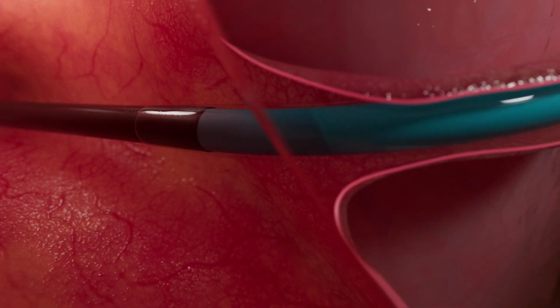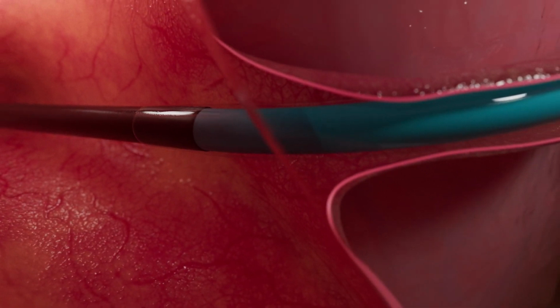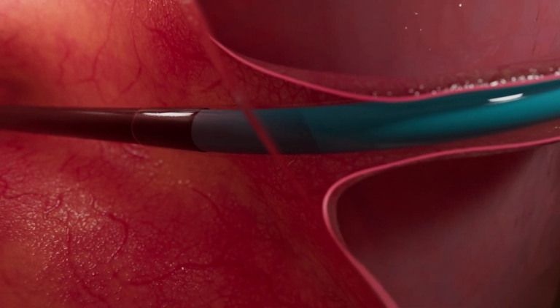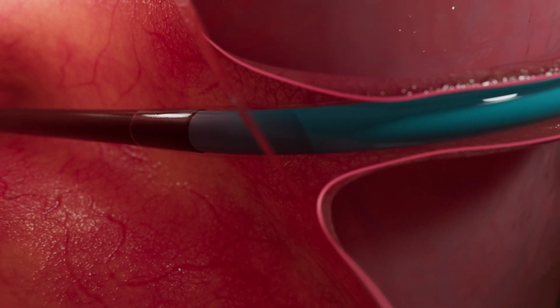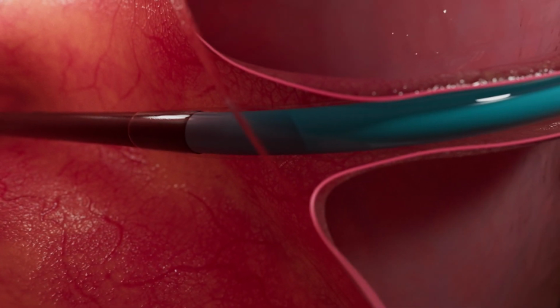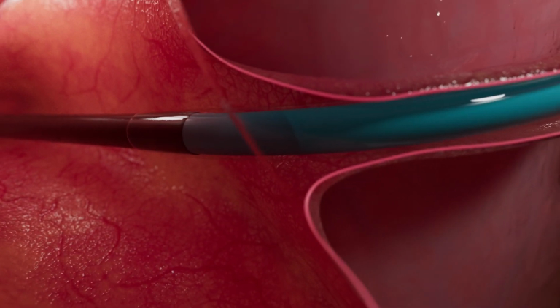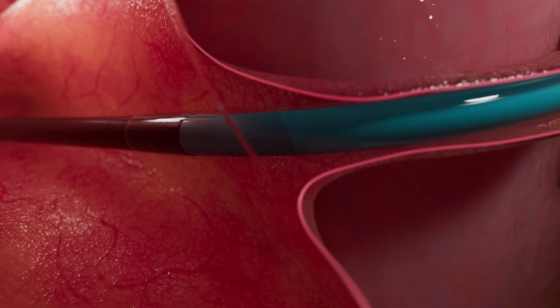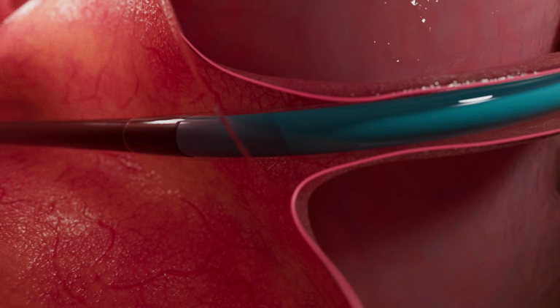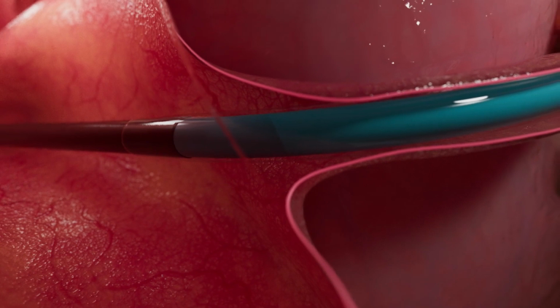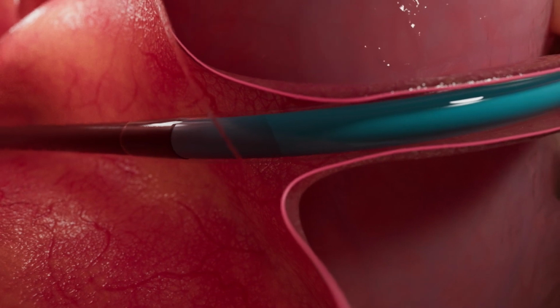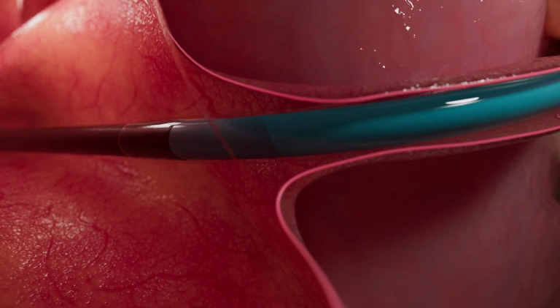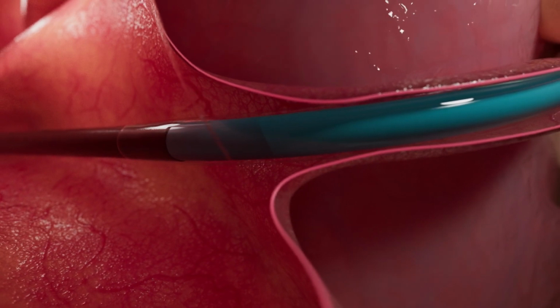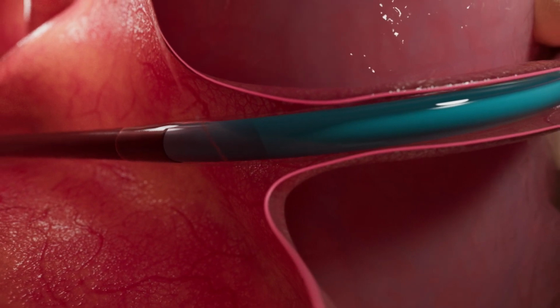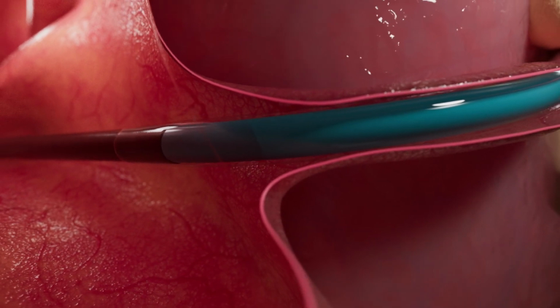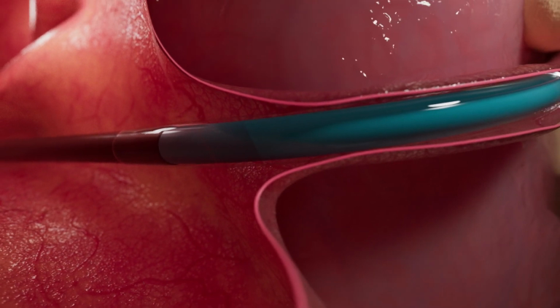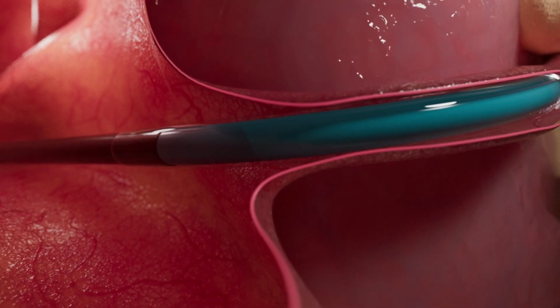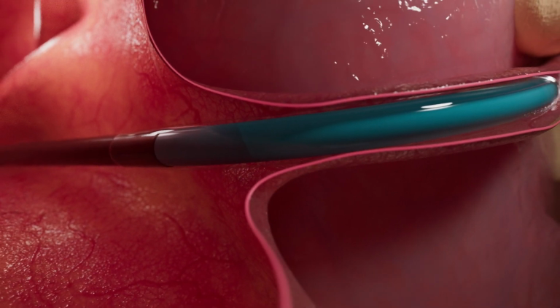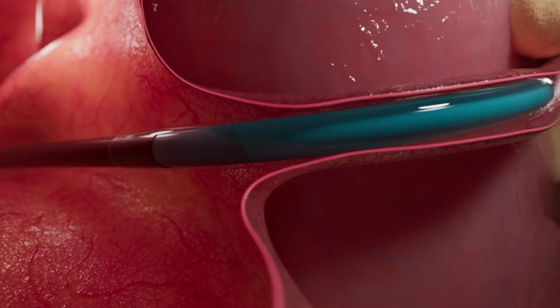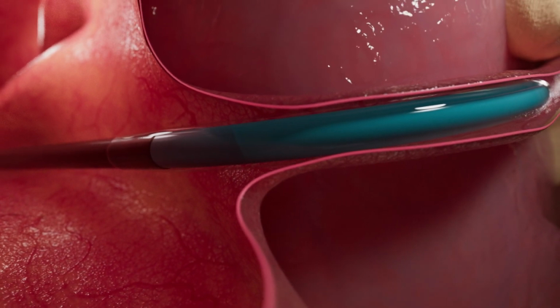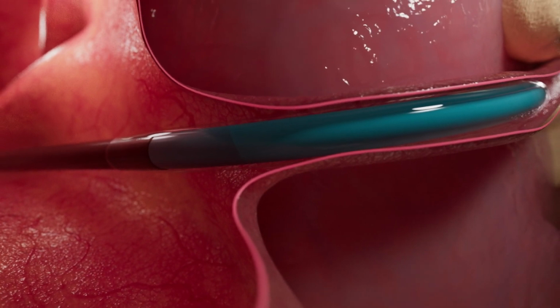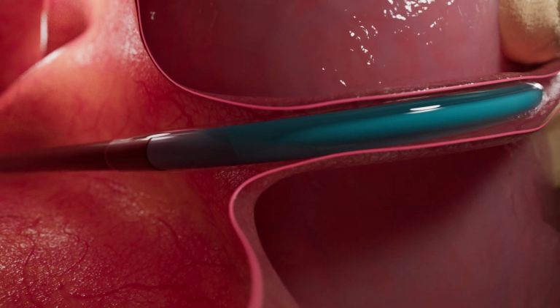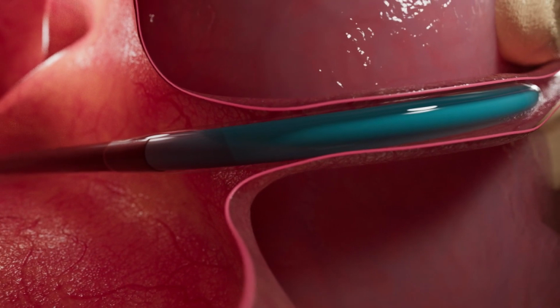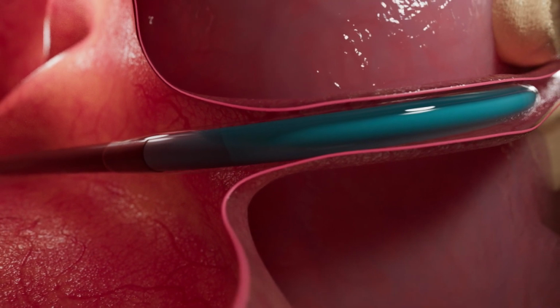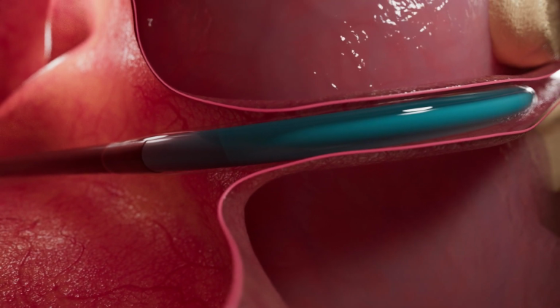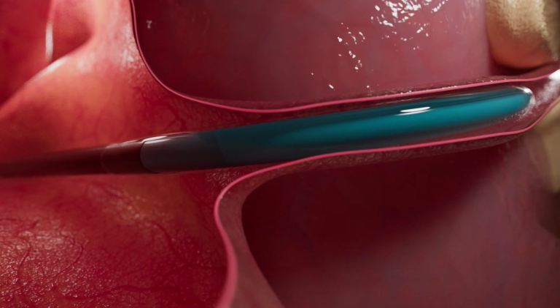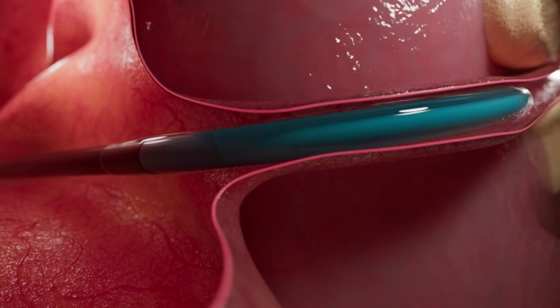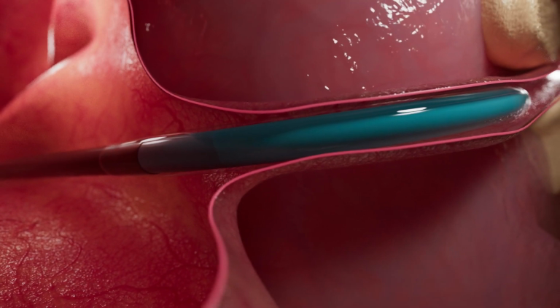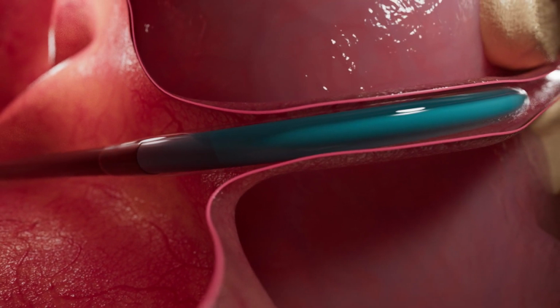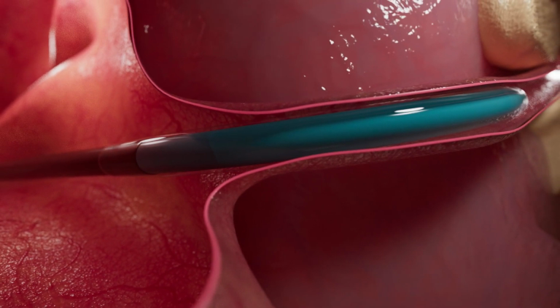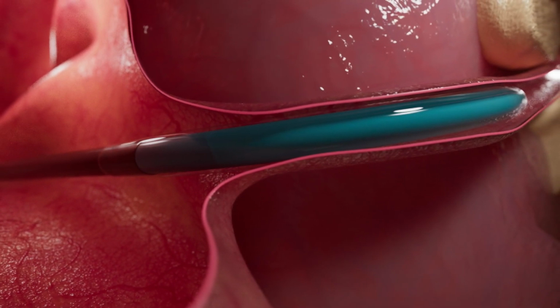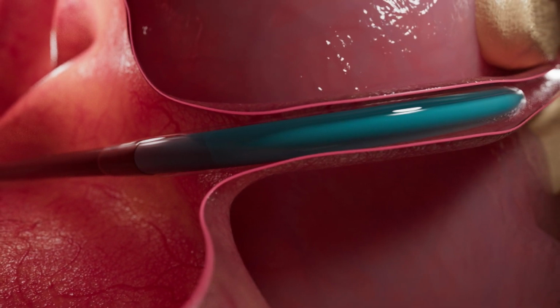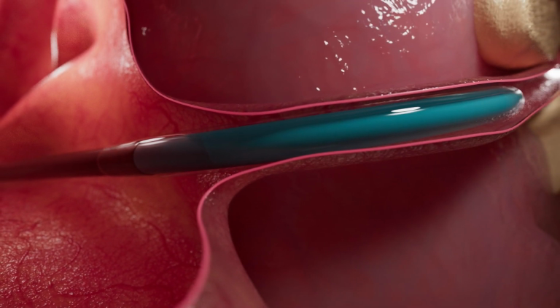The device features a 45-degree angle that serves to provide a positive stop that avoids critical anatomy.